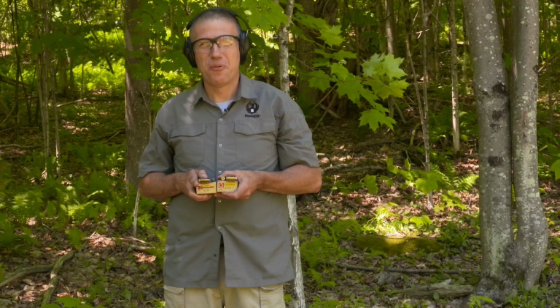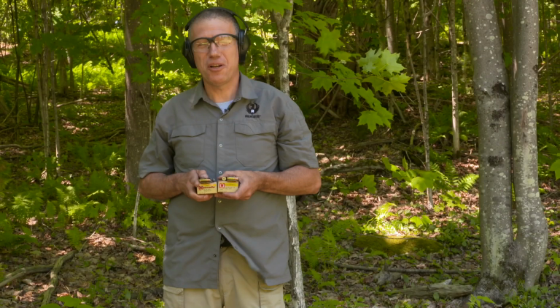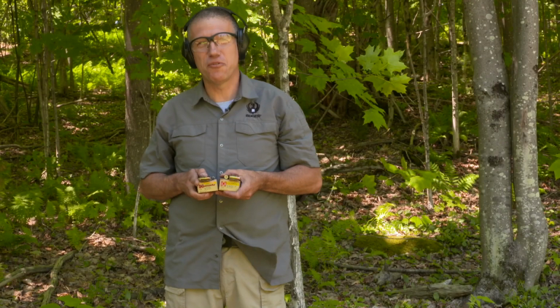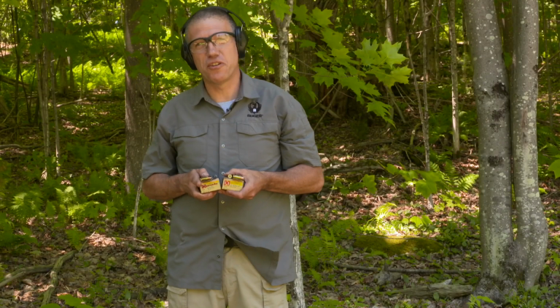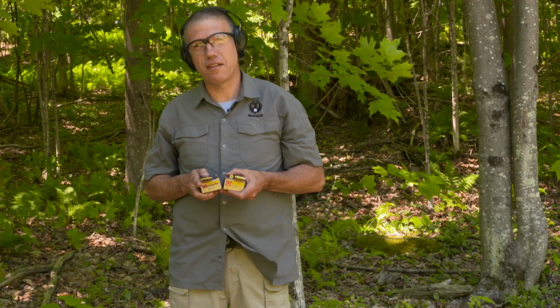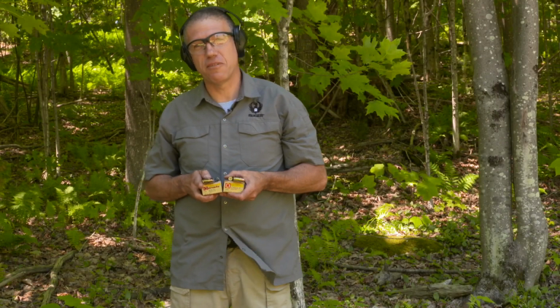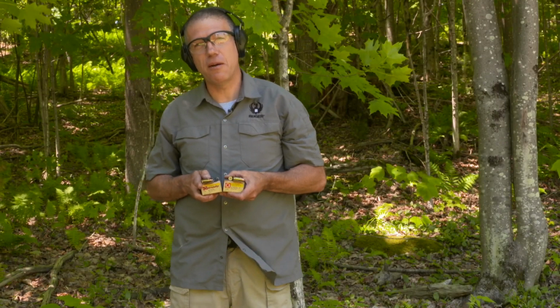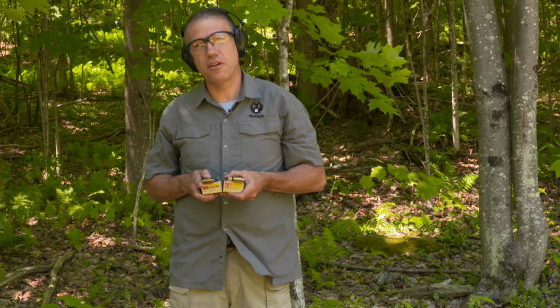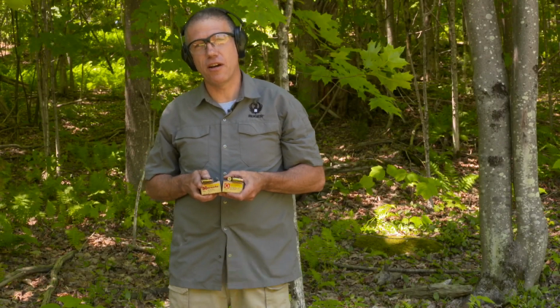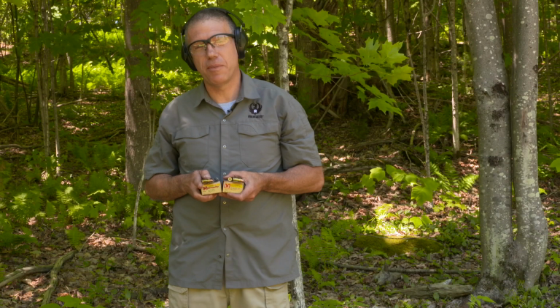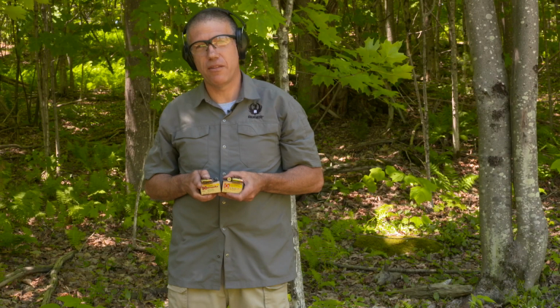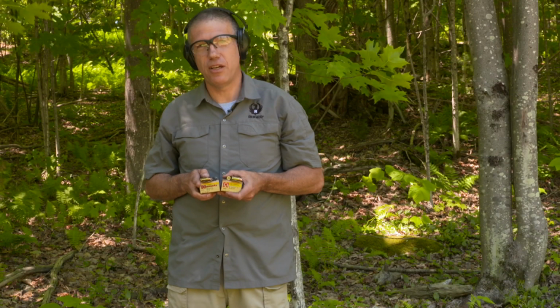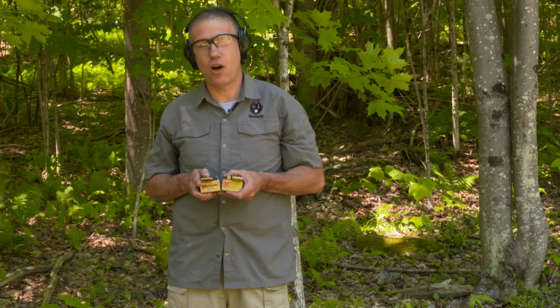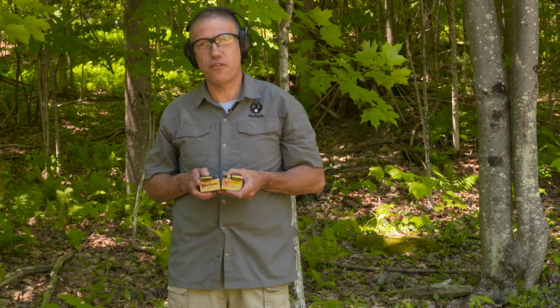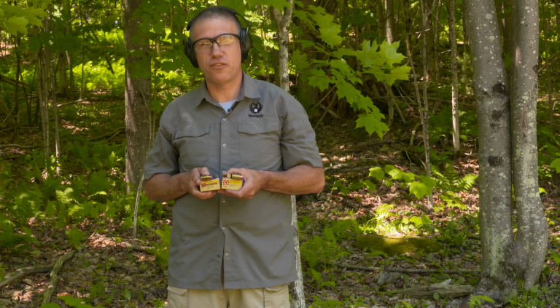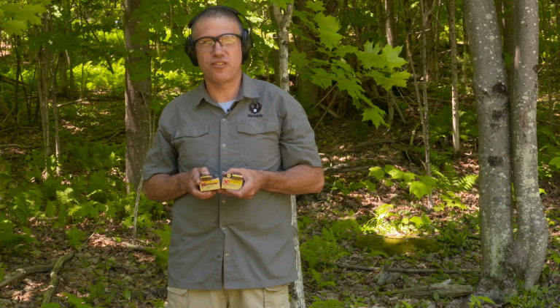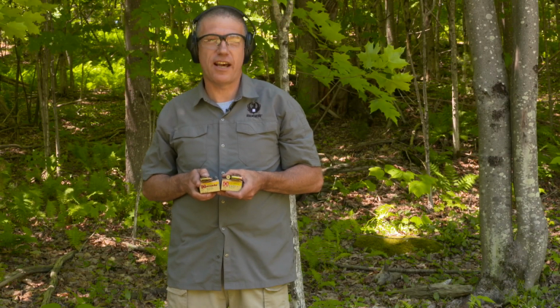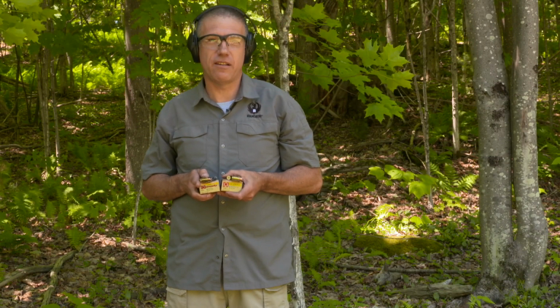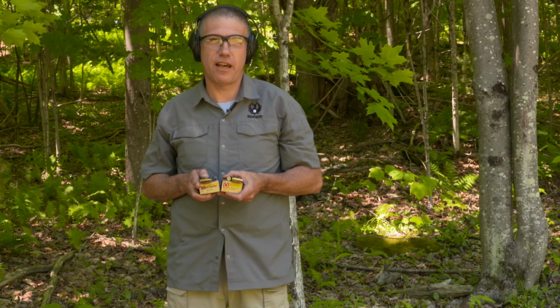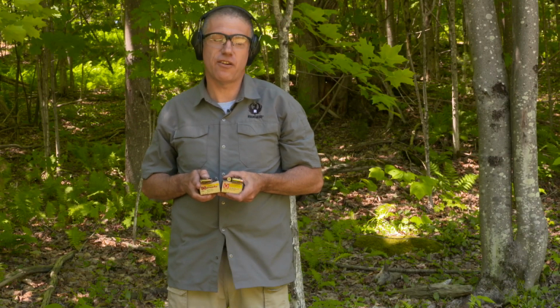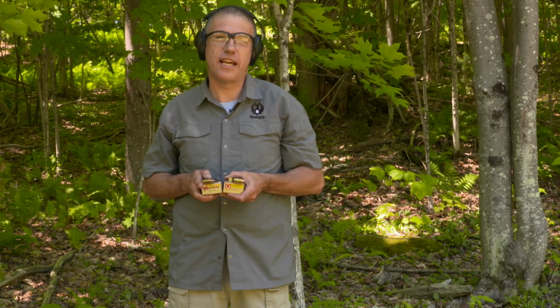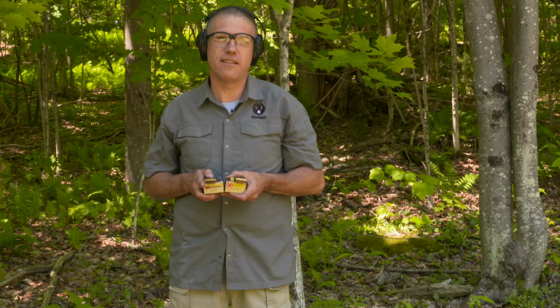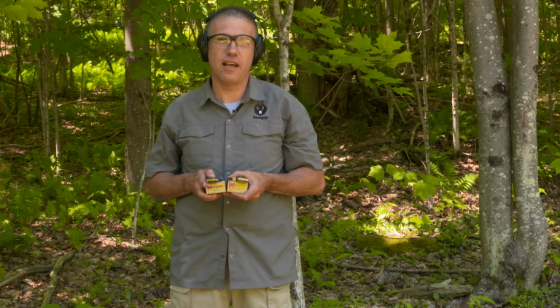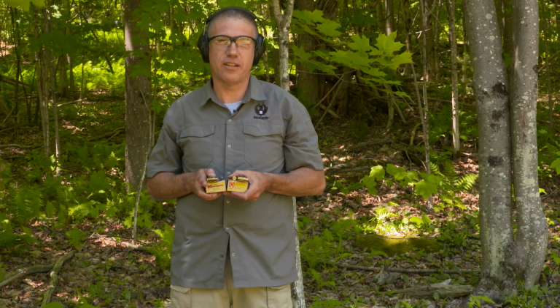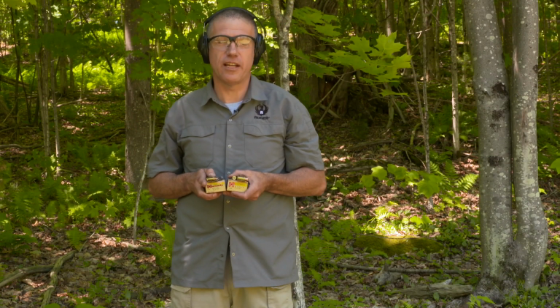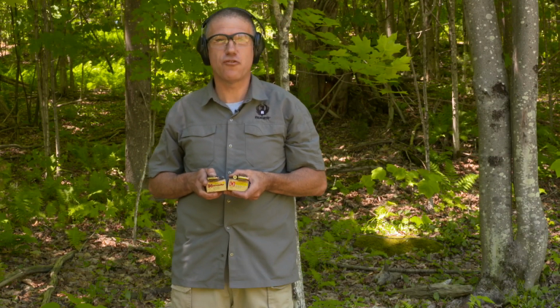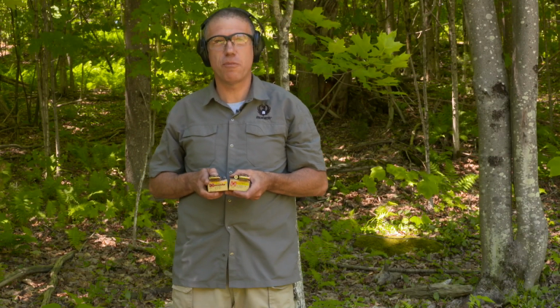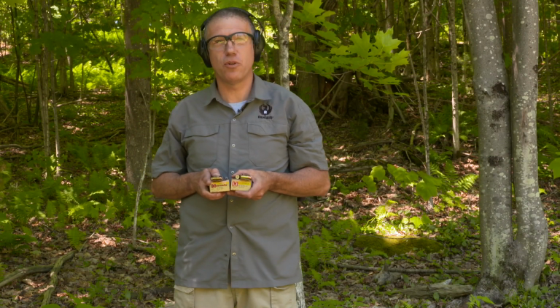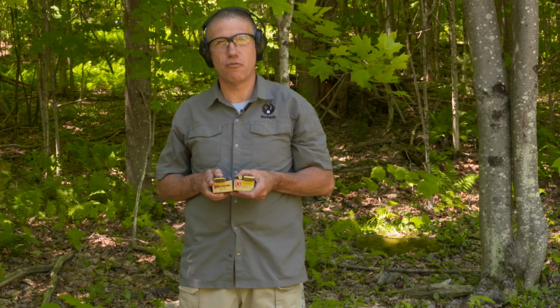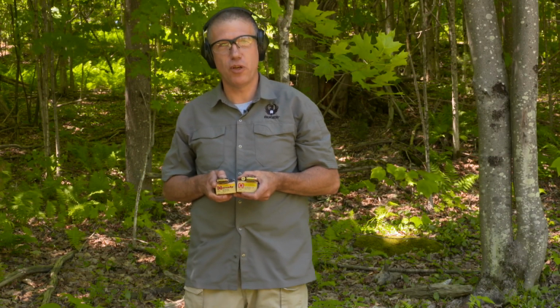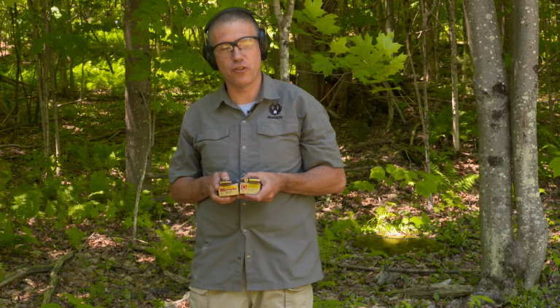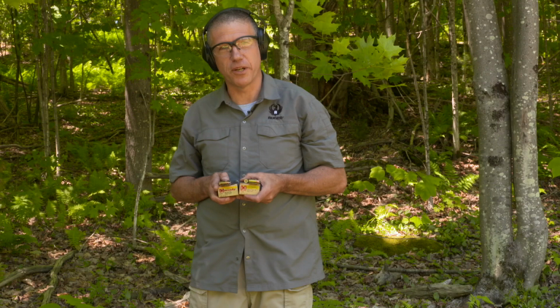Welcome to Ruger Tech Tips. Today we're going to talk about the Officer Style SR 1911 and its triple recoil spring.